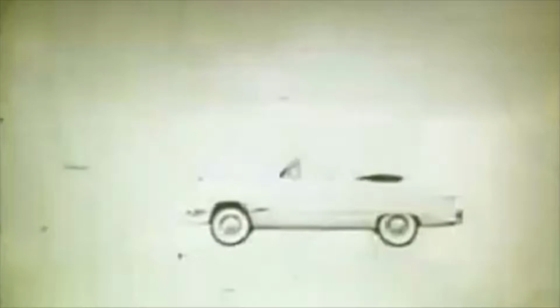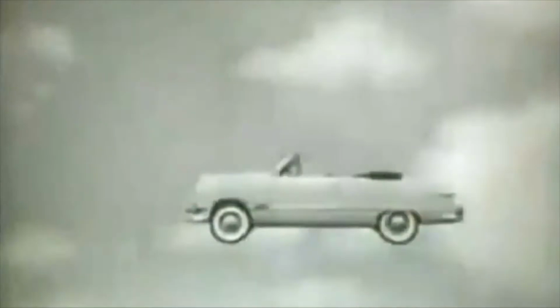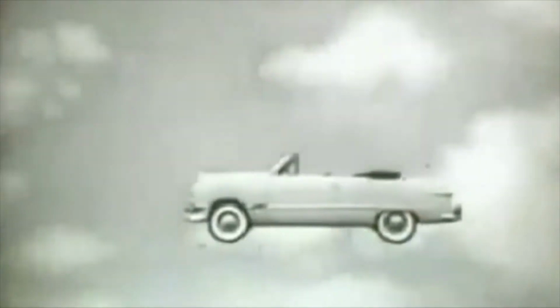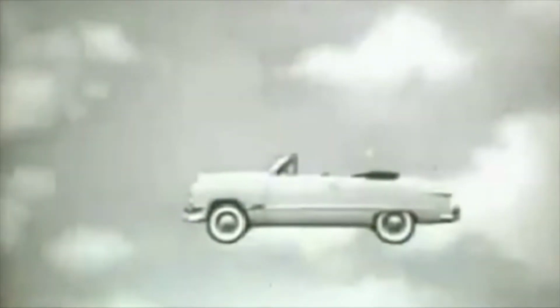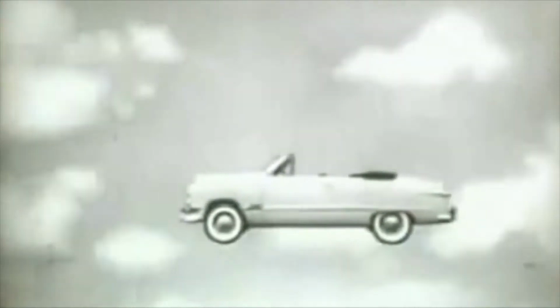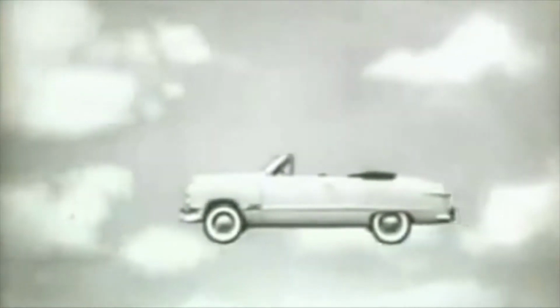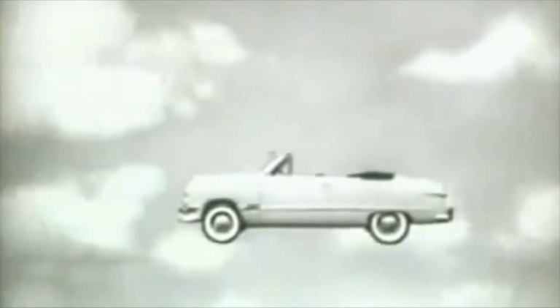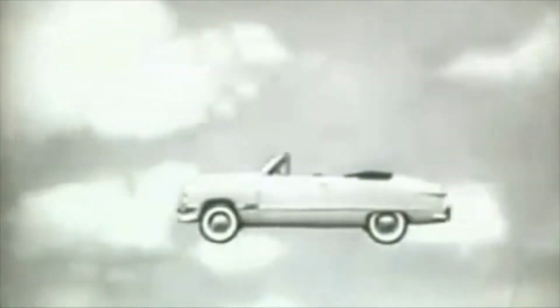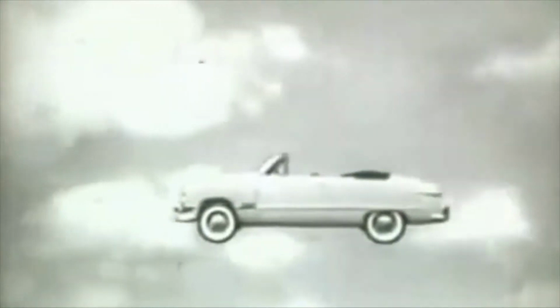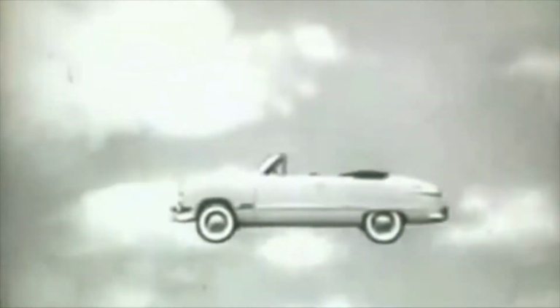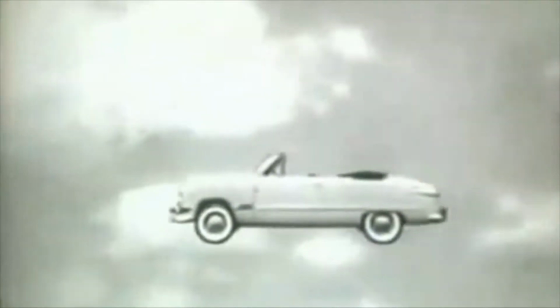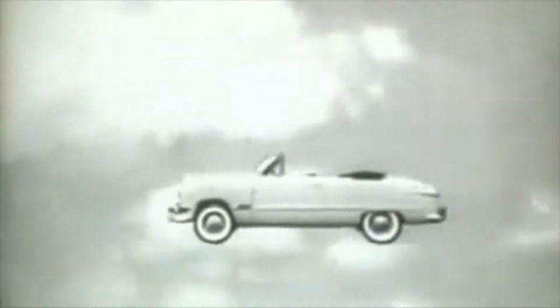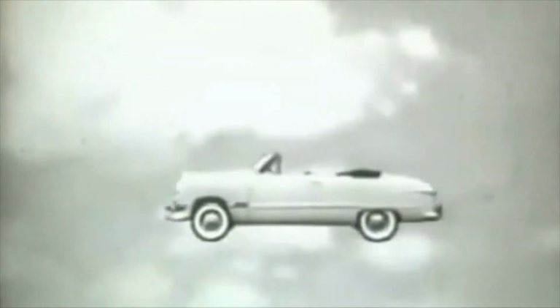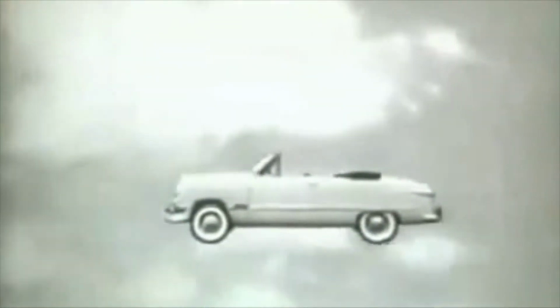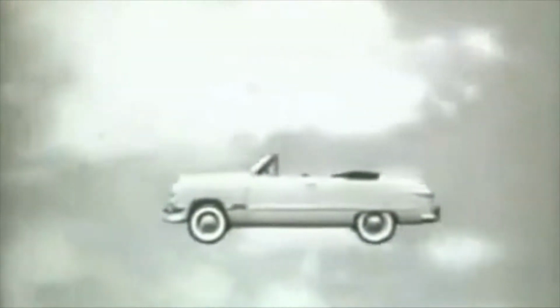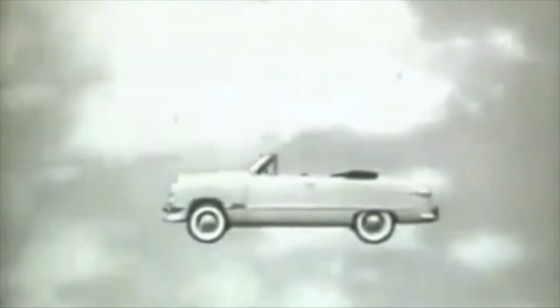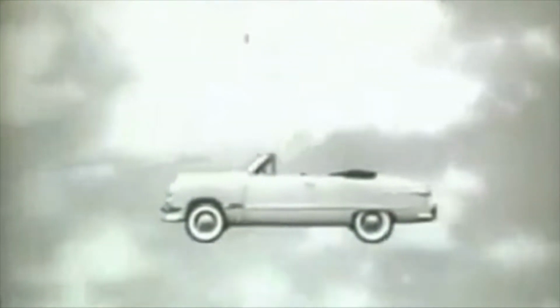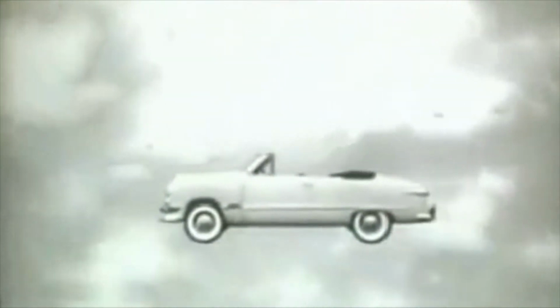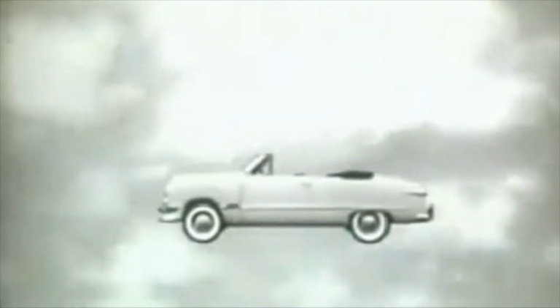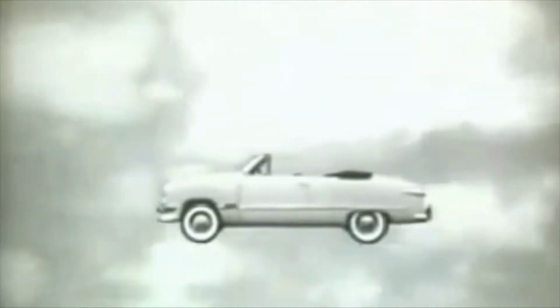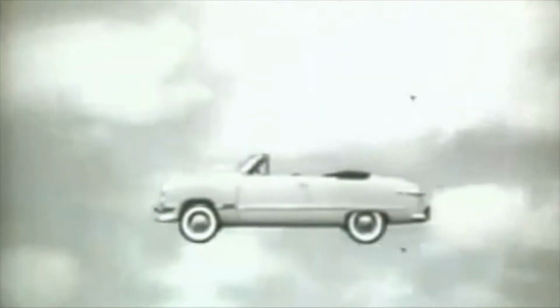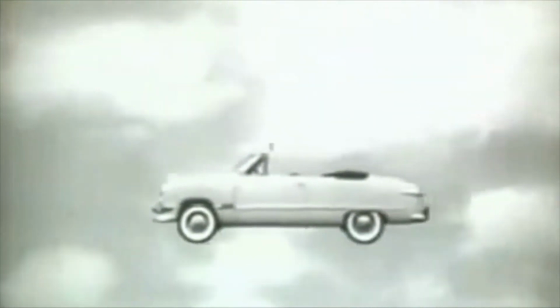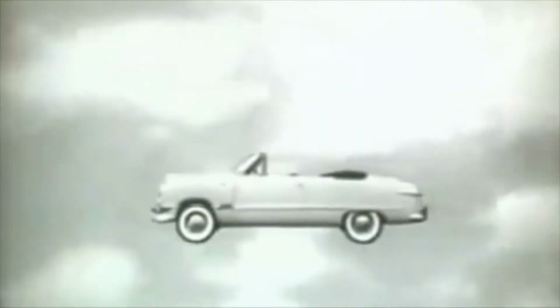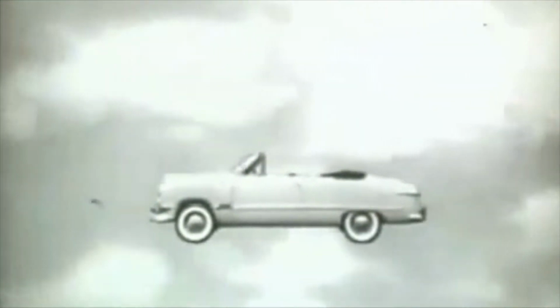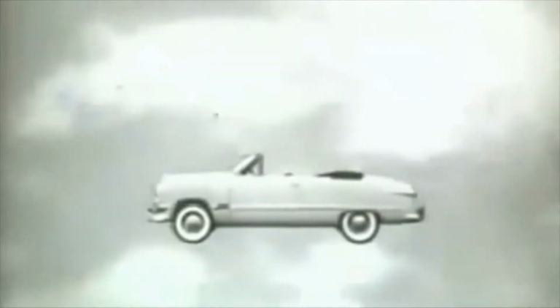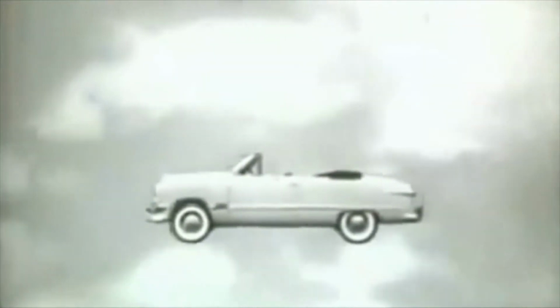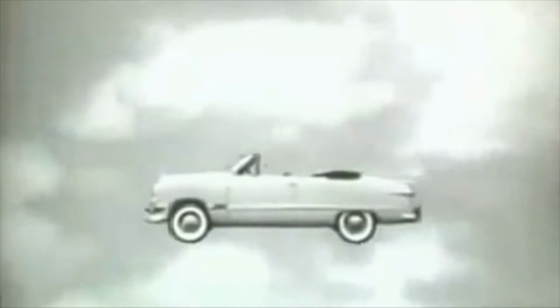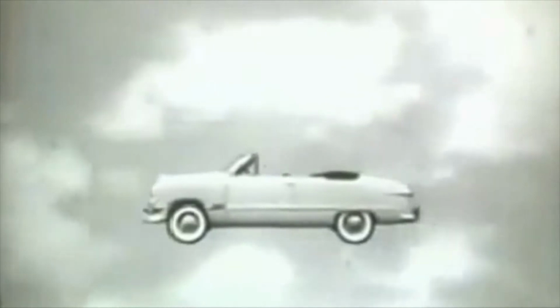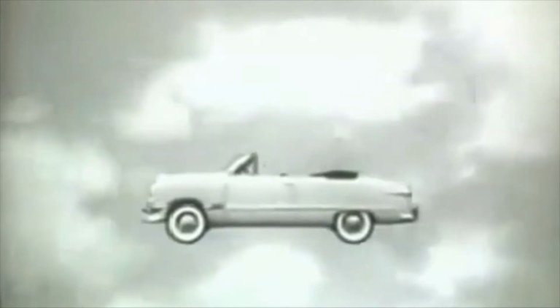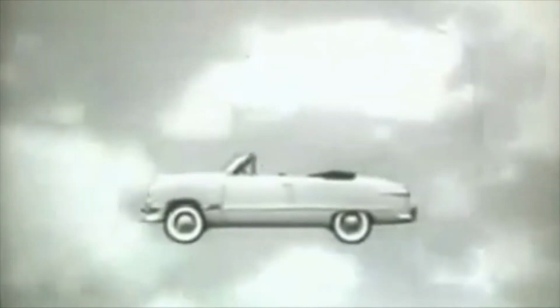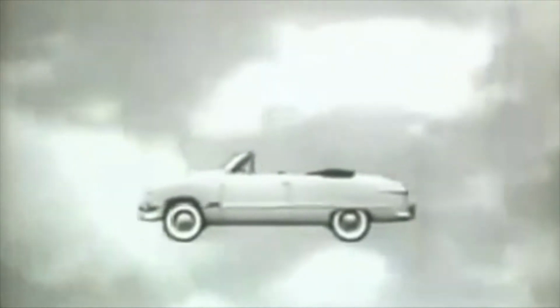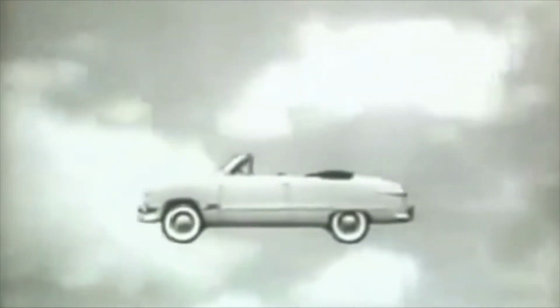It's out of this world. Take a look at the new Ford for 1950. It's 50 ways new.